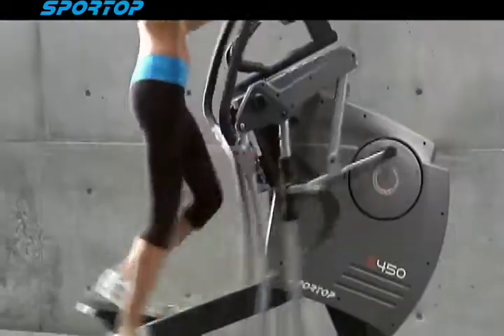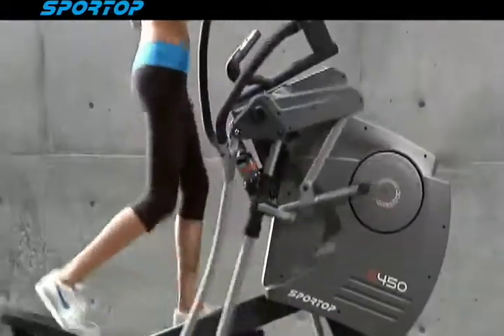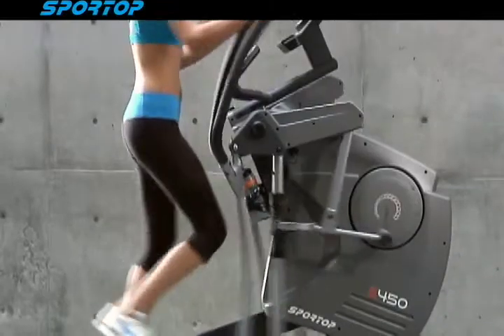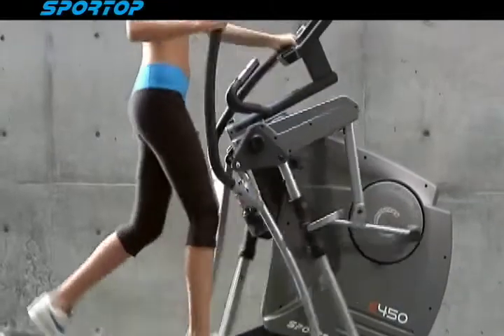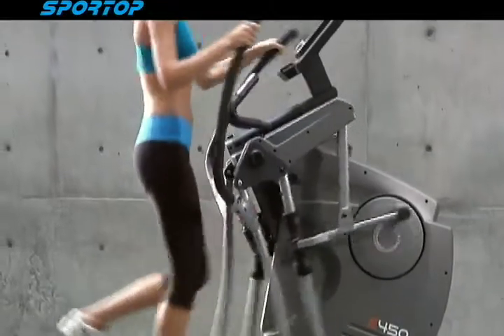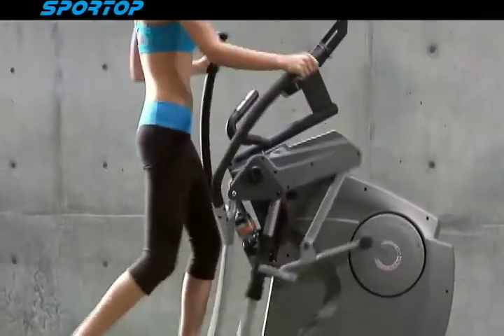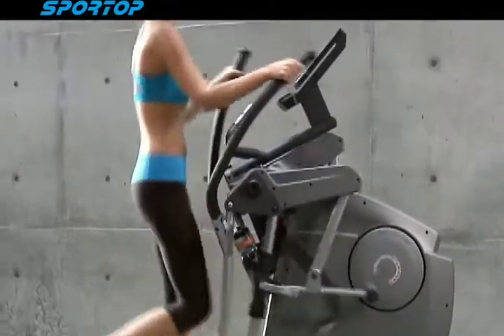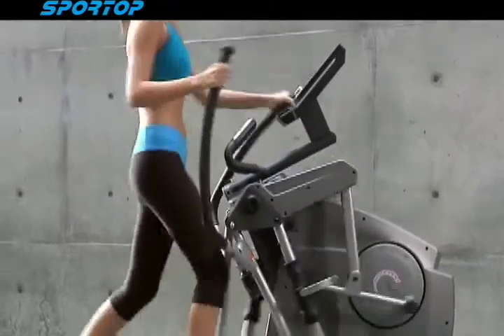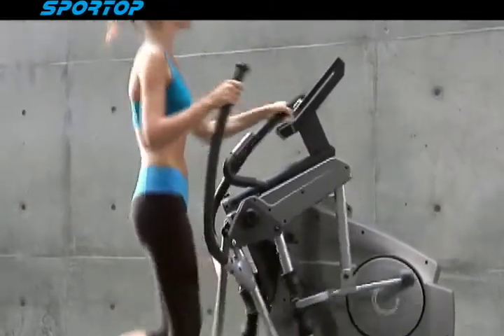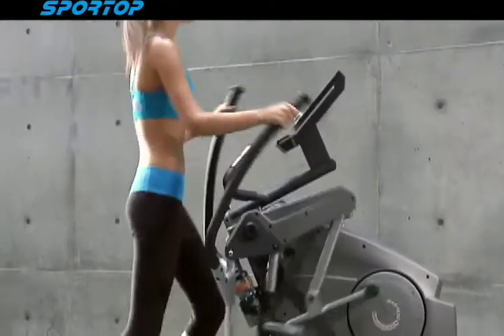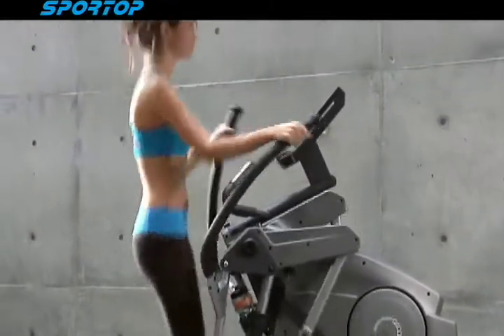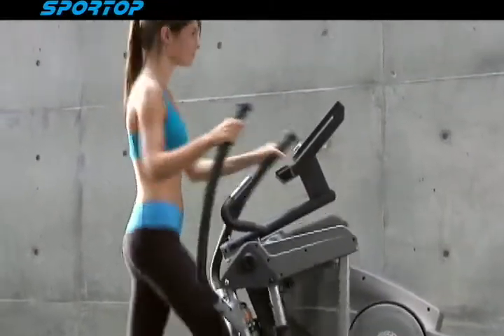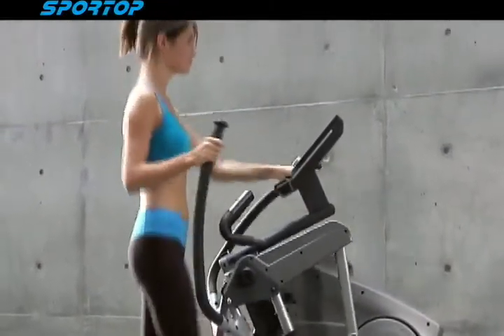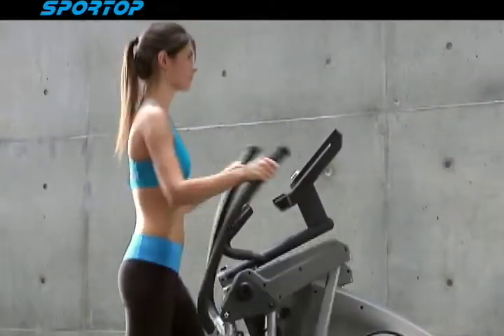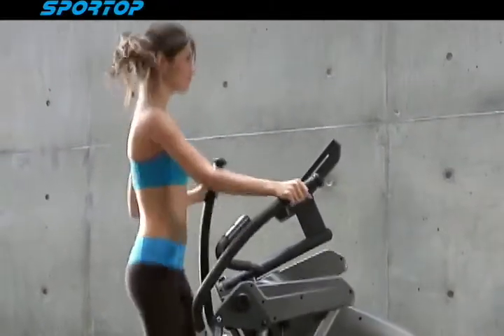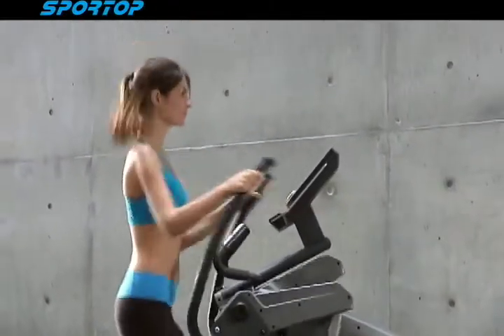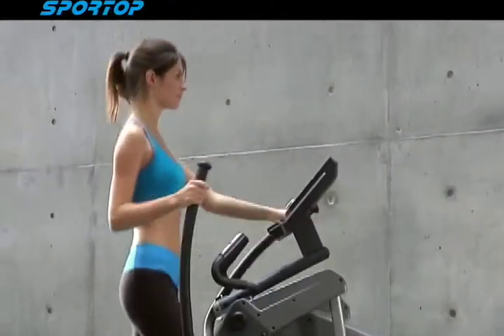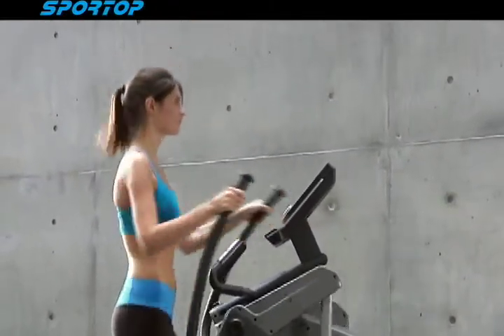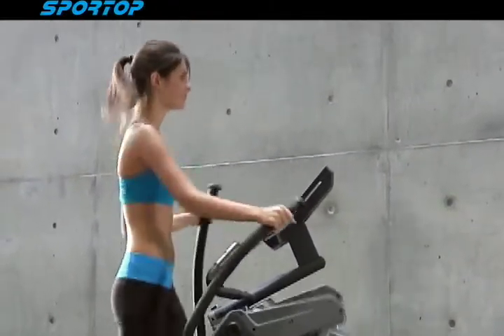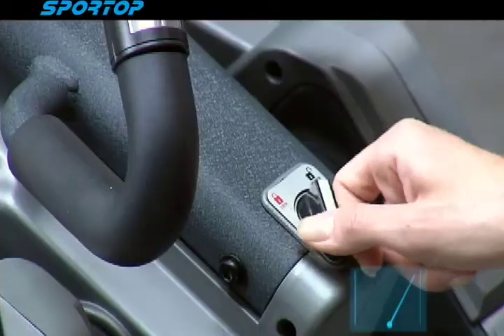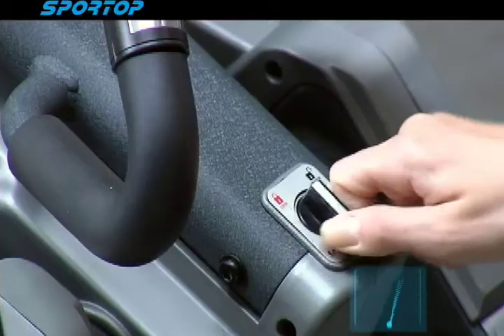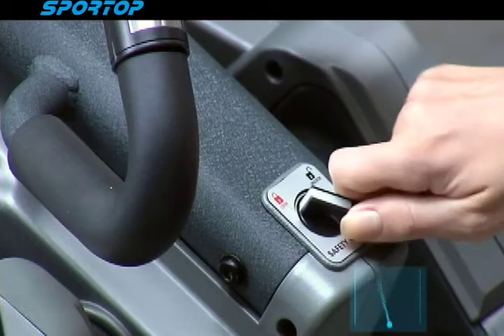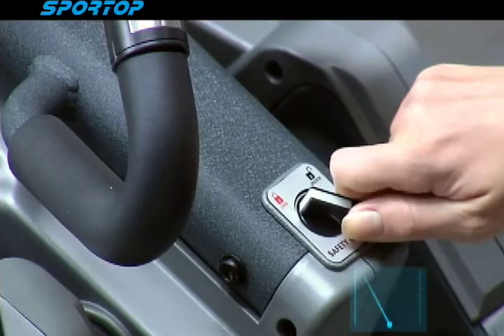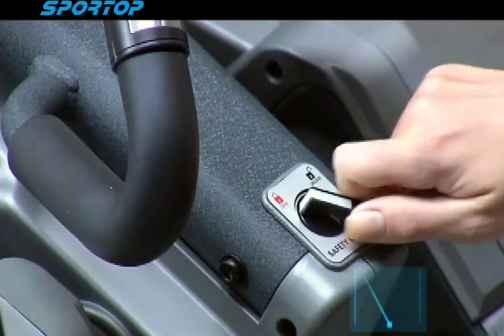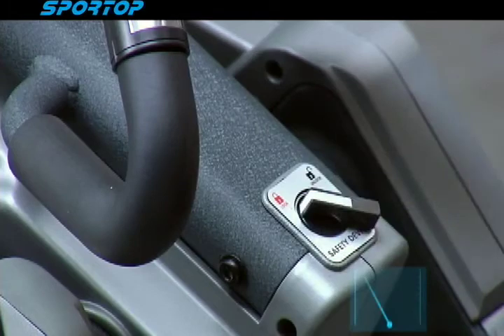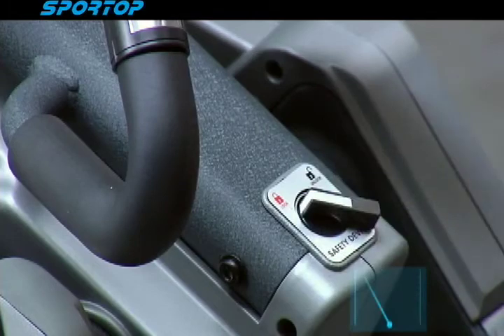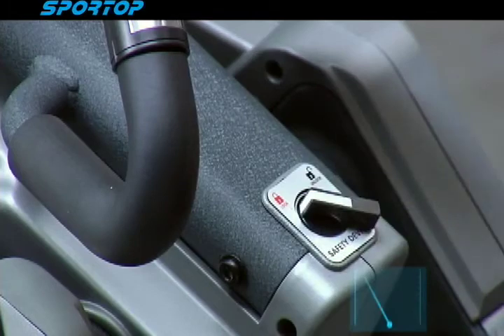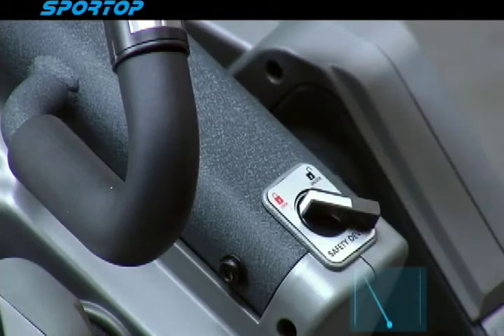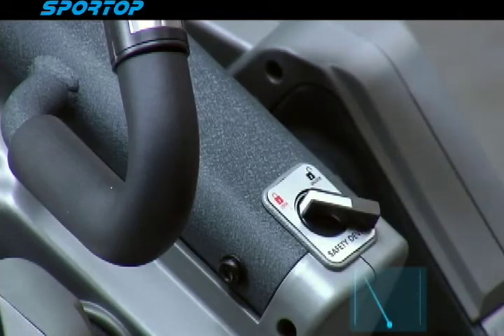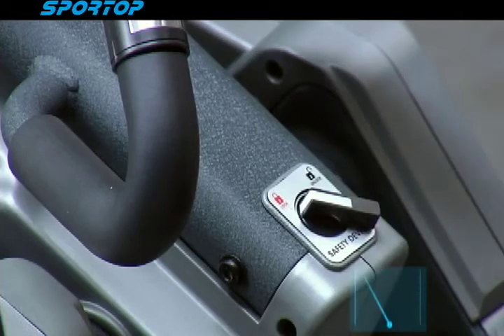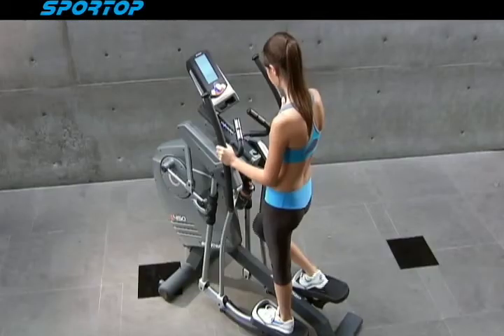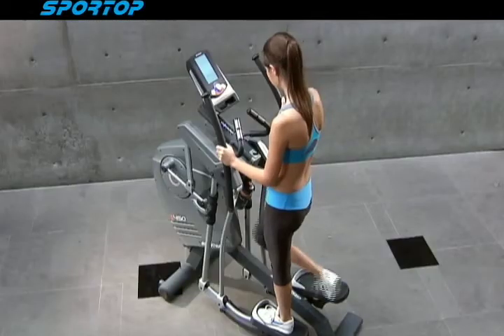The Sportop E450 is the best trainer for your full body workout compared to any others on the market.